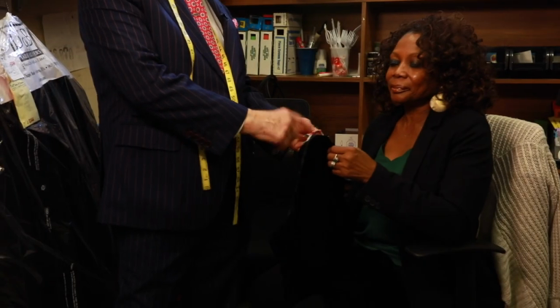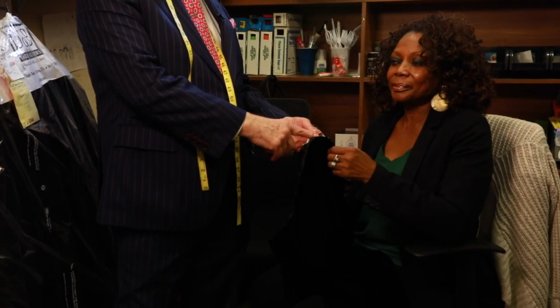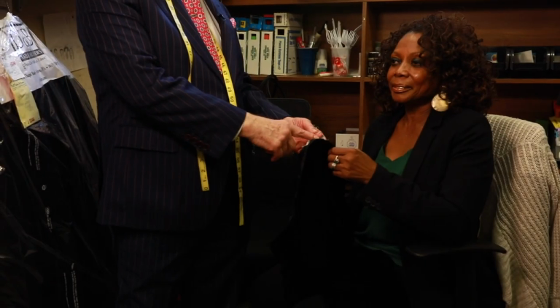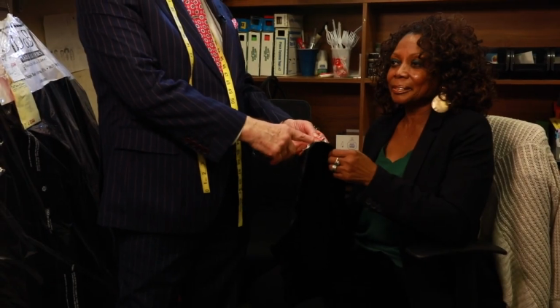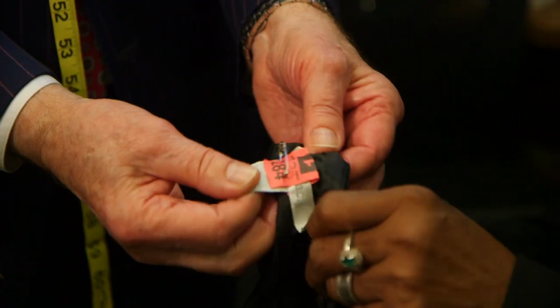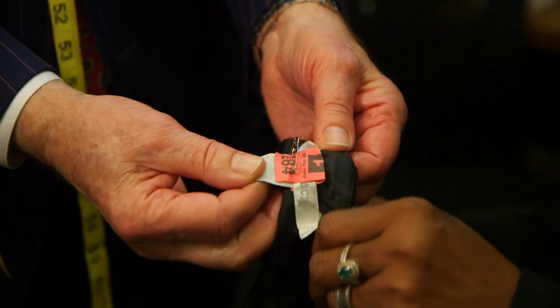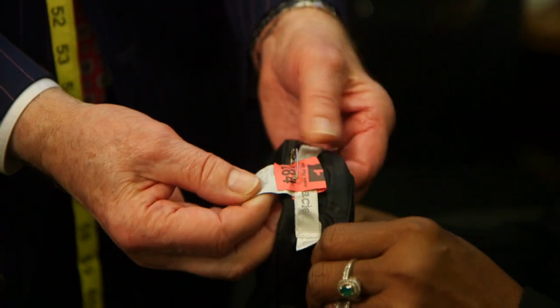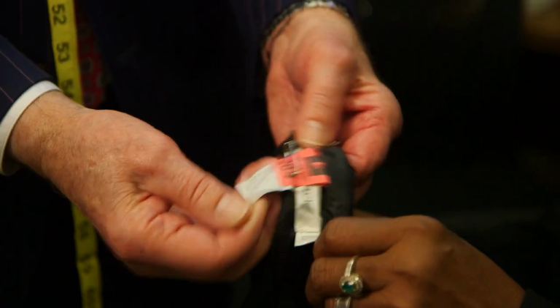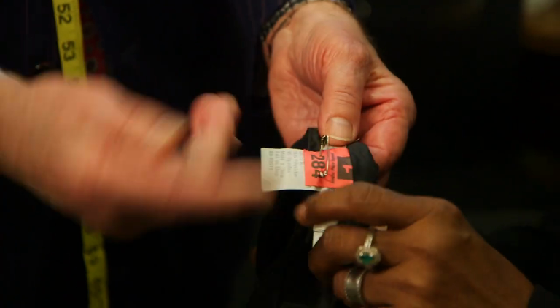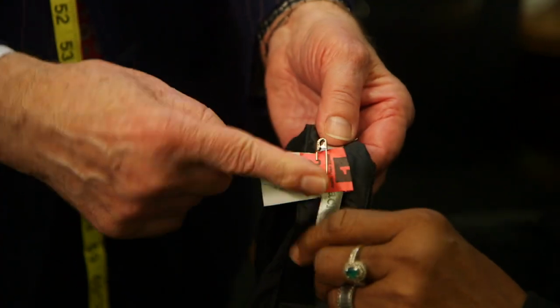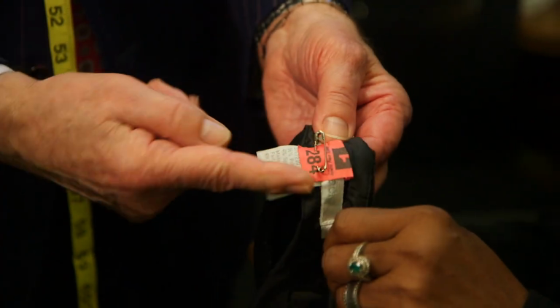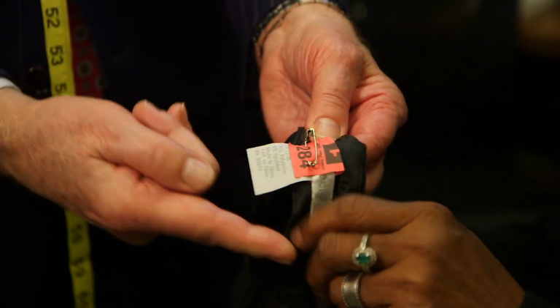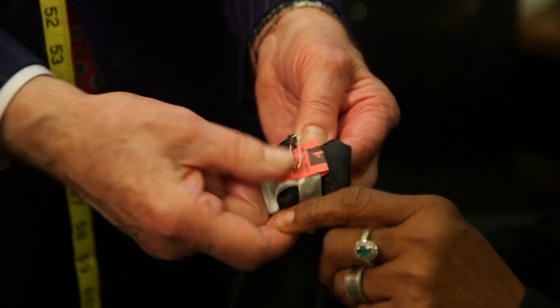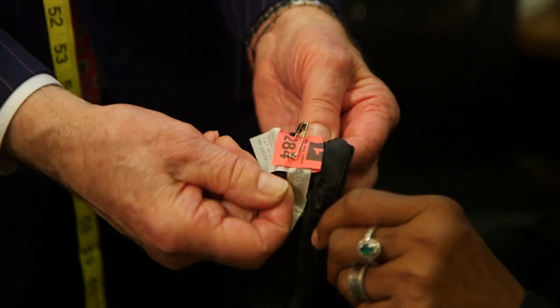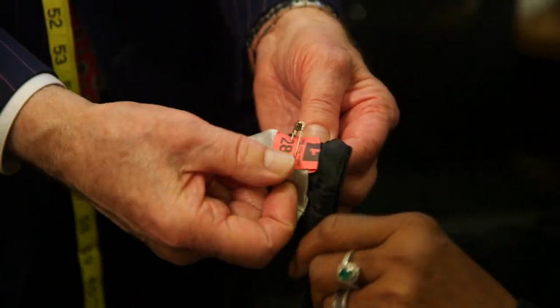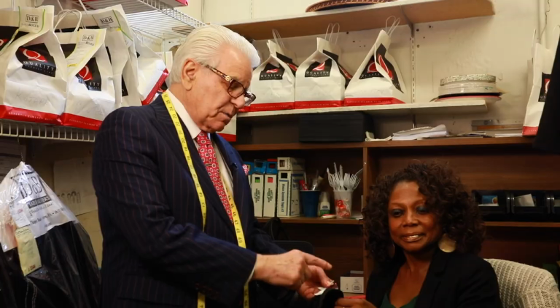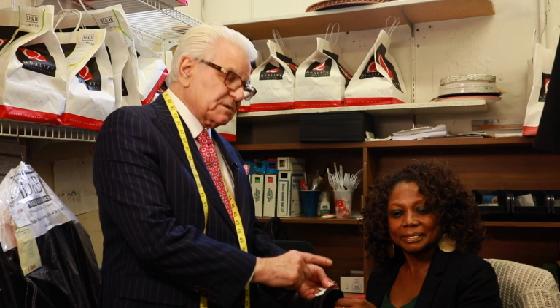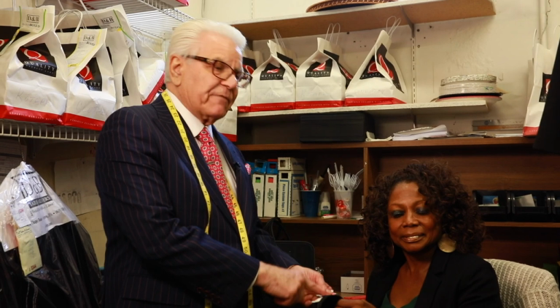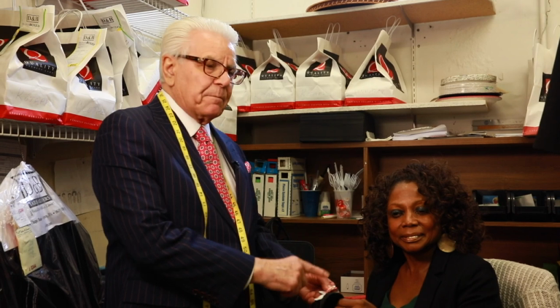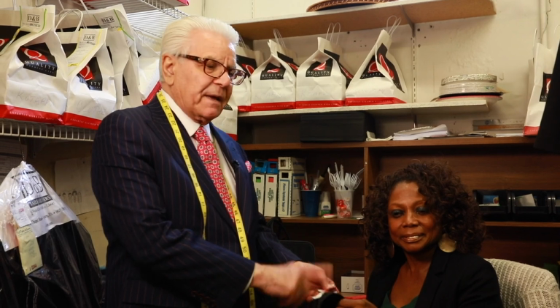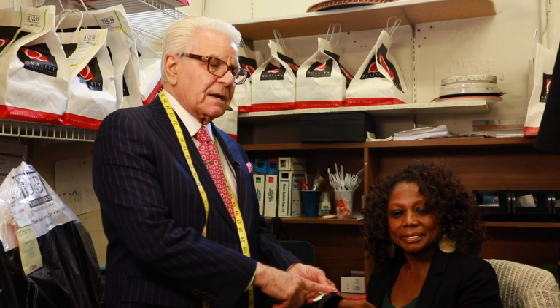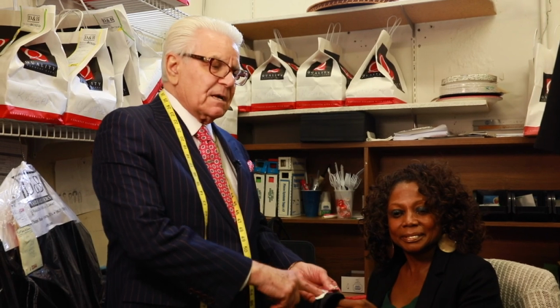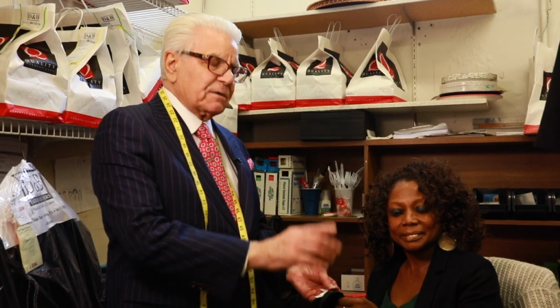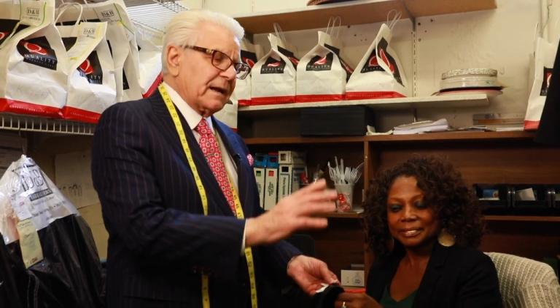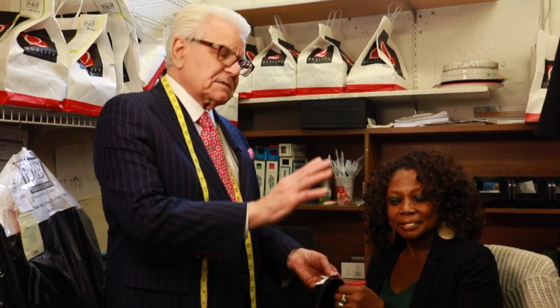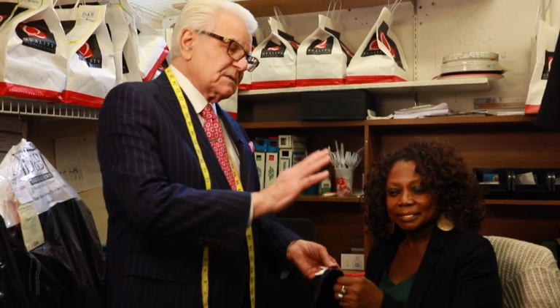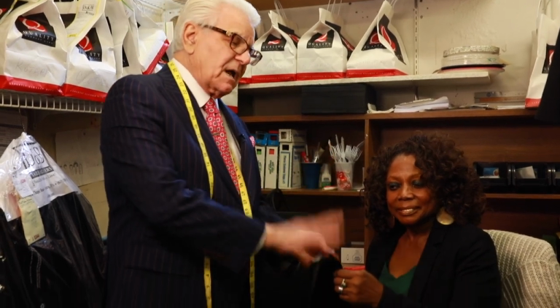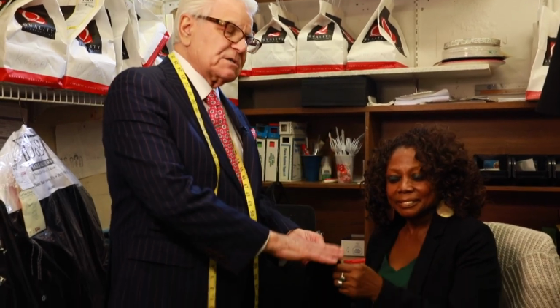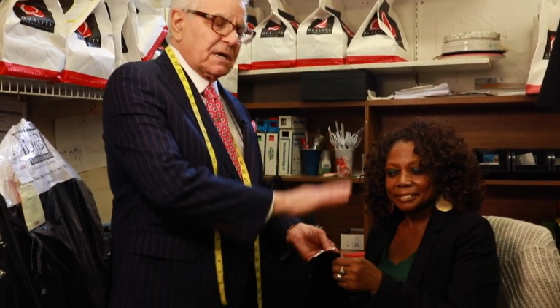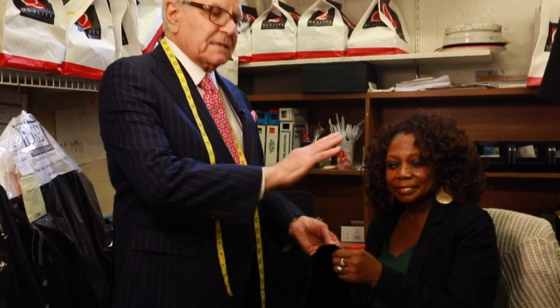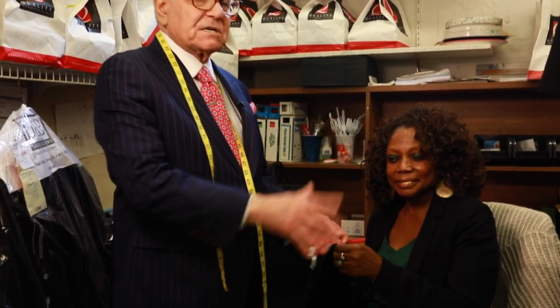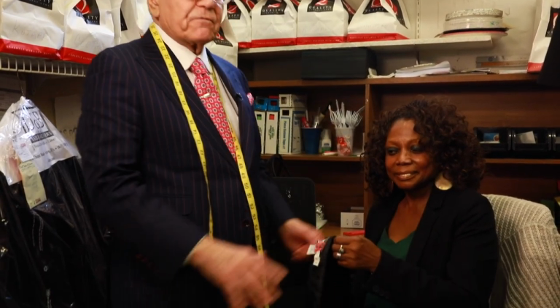And this is our tagging station, meaning that we tag the garments with a safety pin so that it's nice and safe.